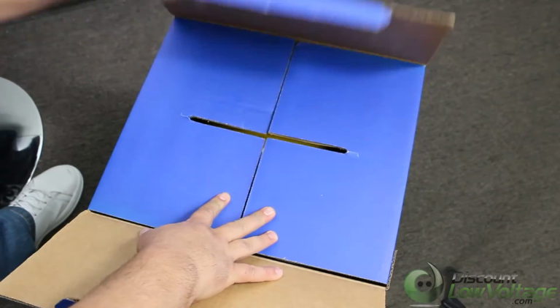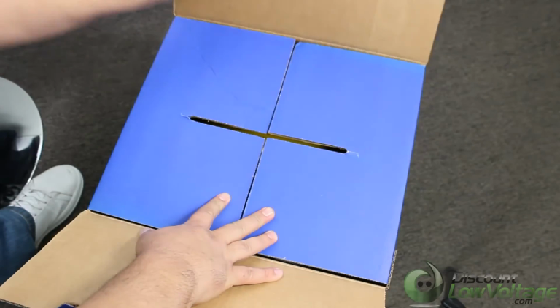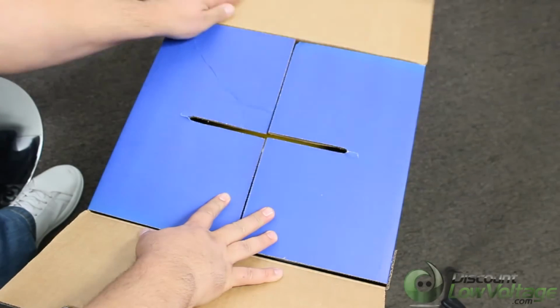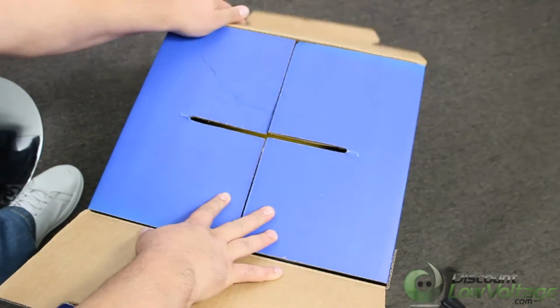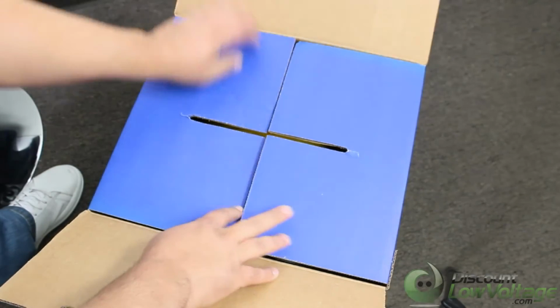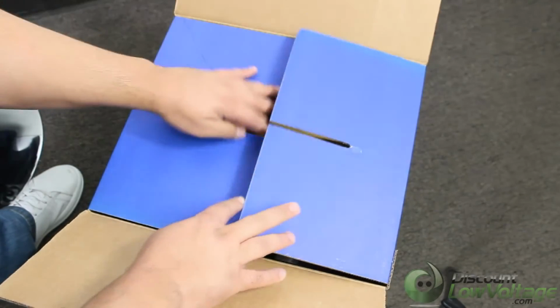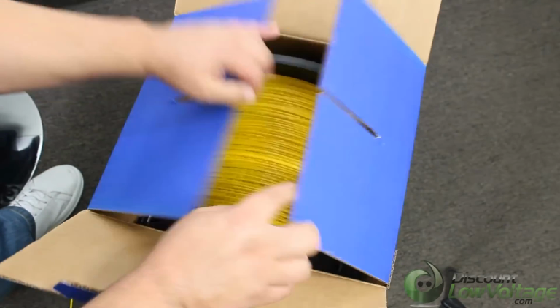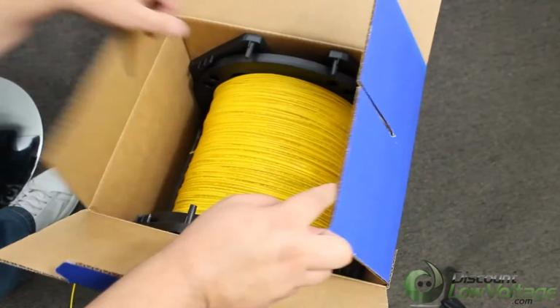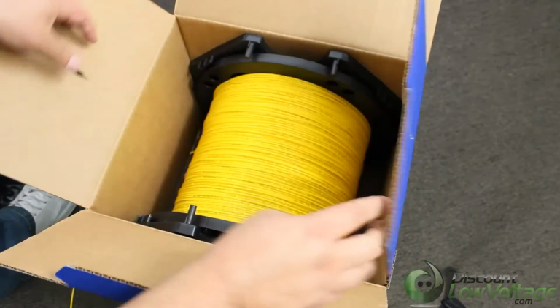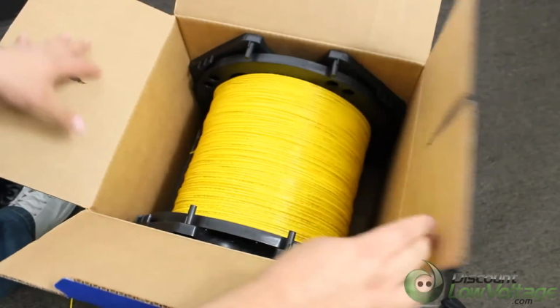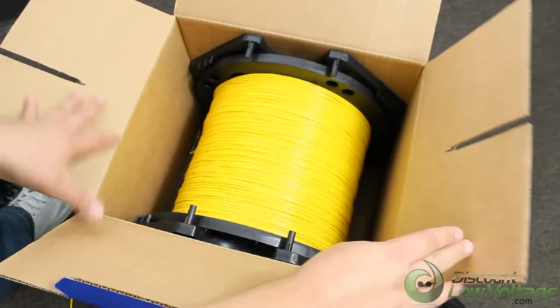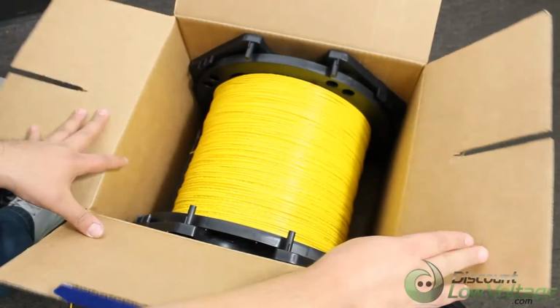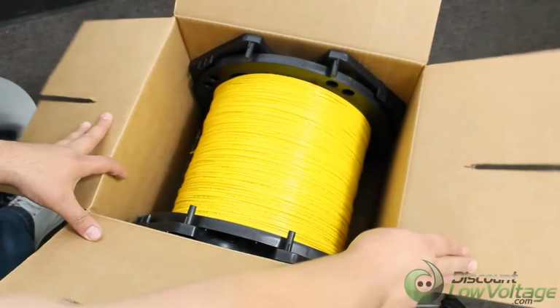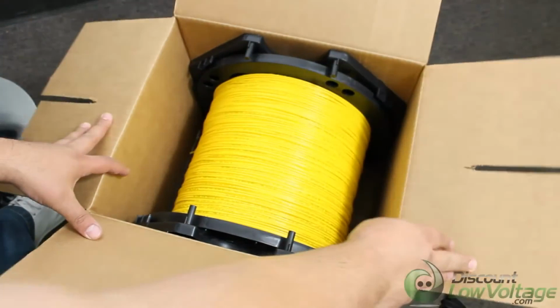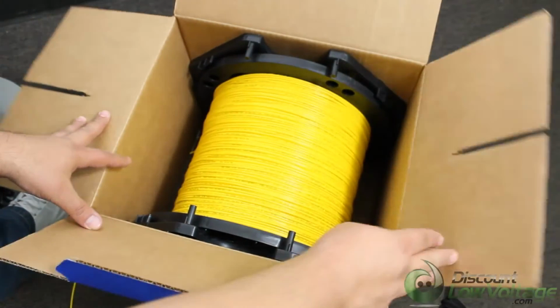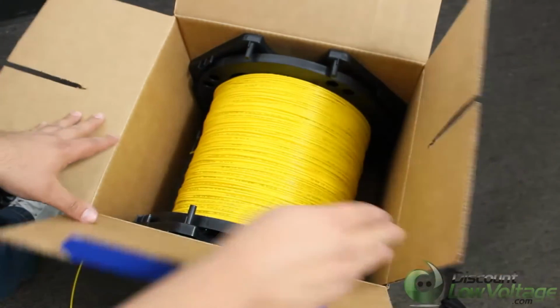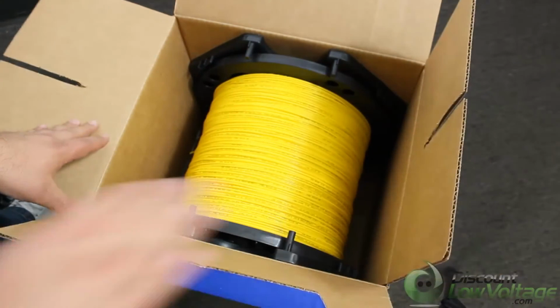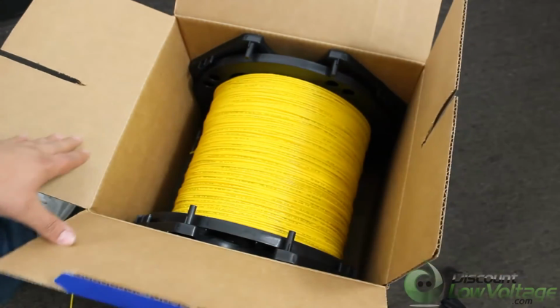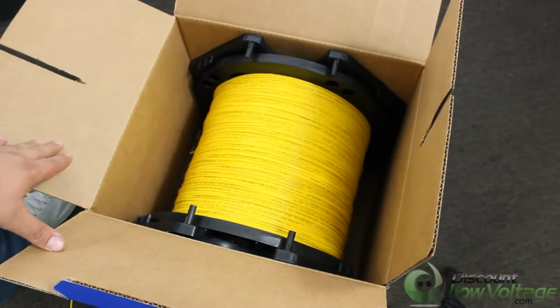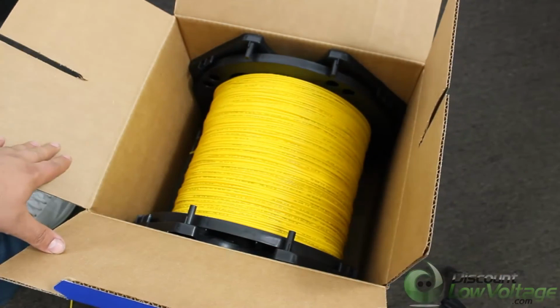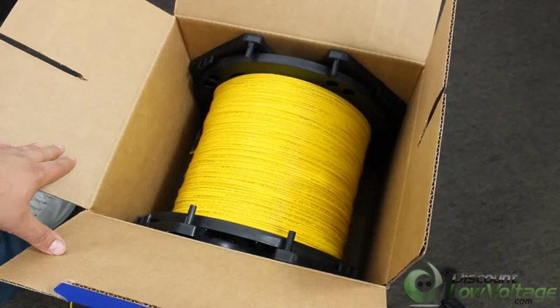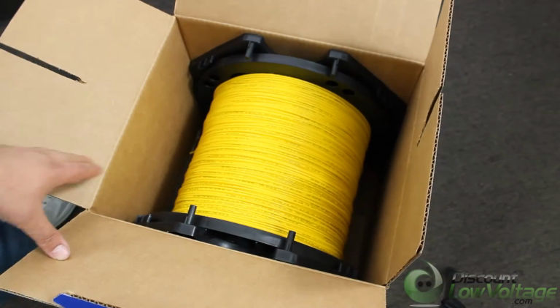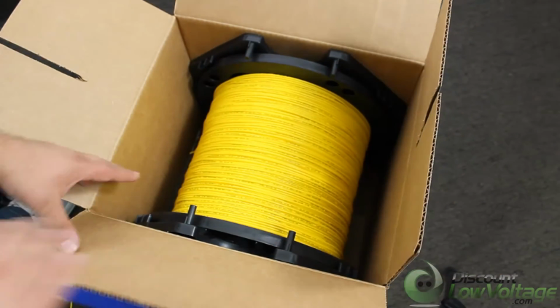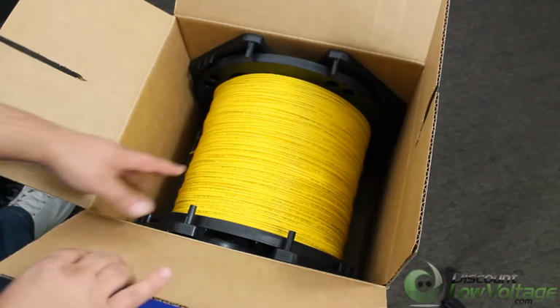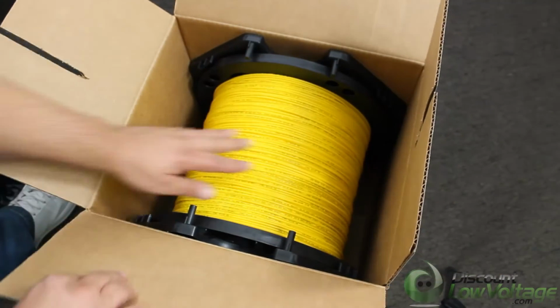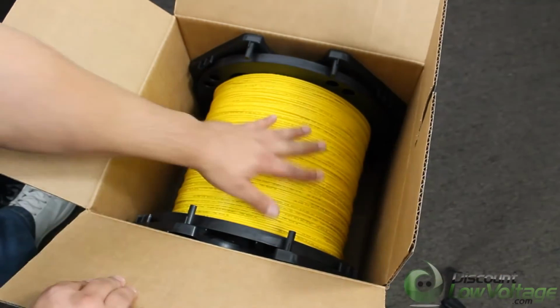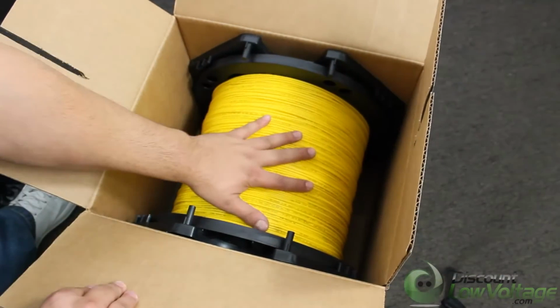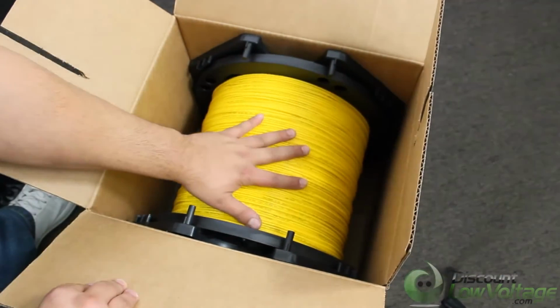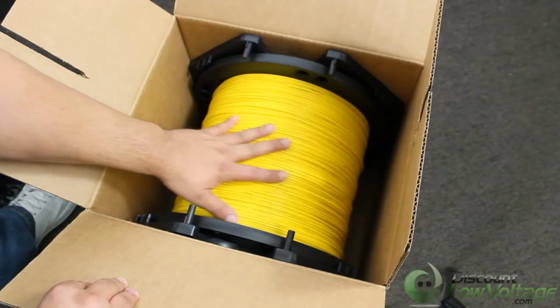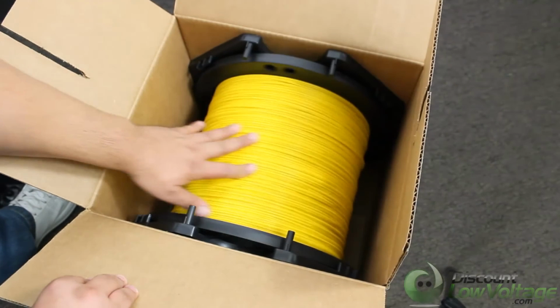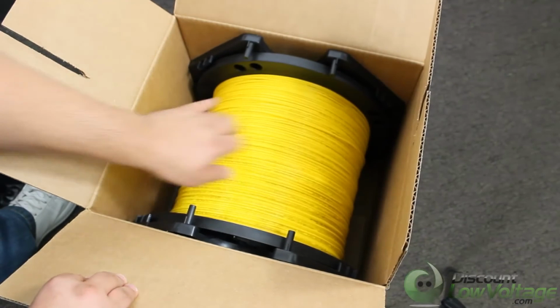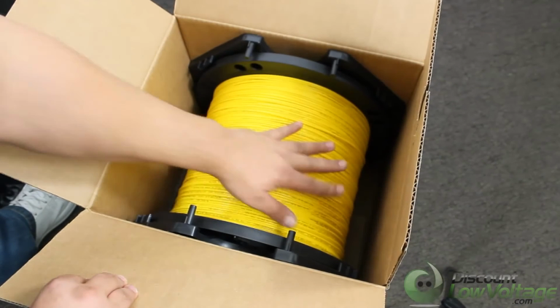Applications for this cable include horizontal cabling, fiber to the desk, and fiber drops with NMDUs.